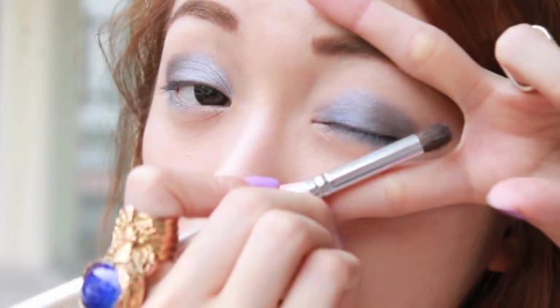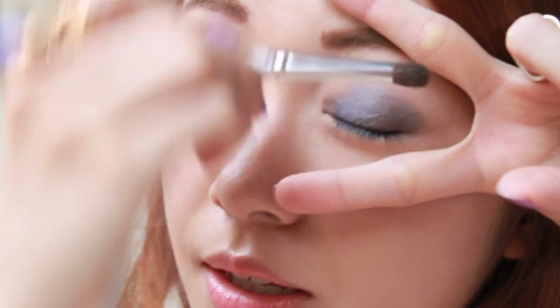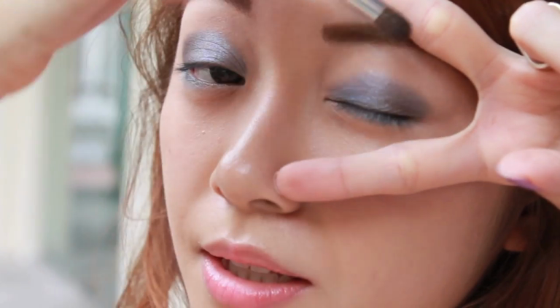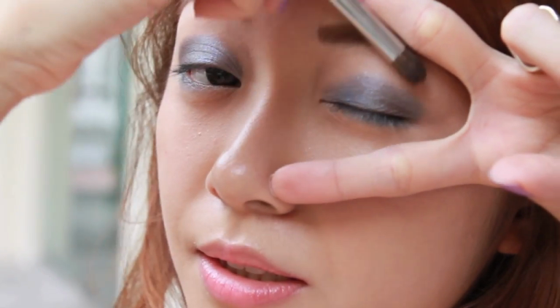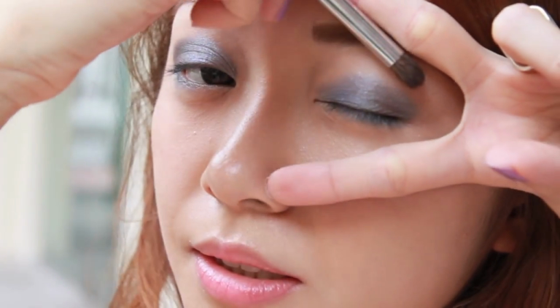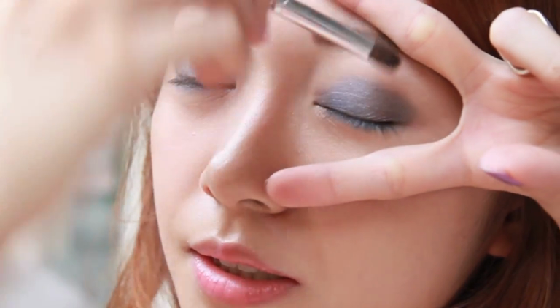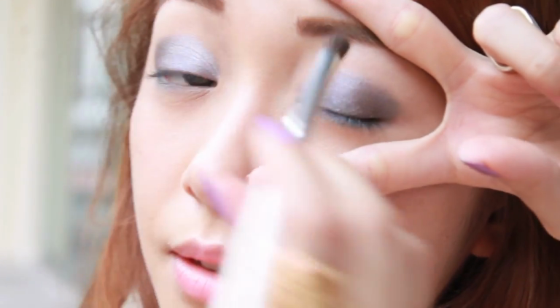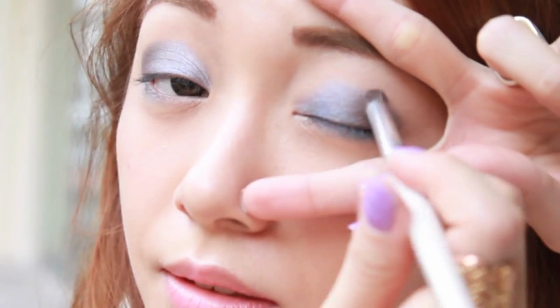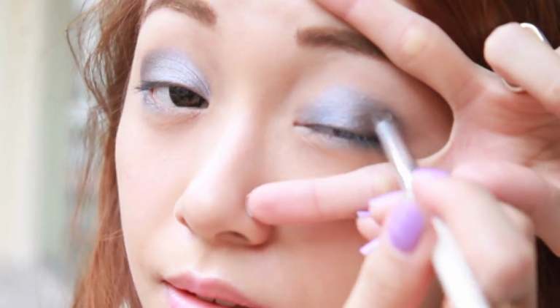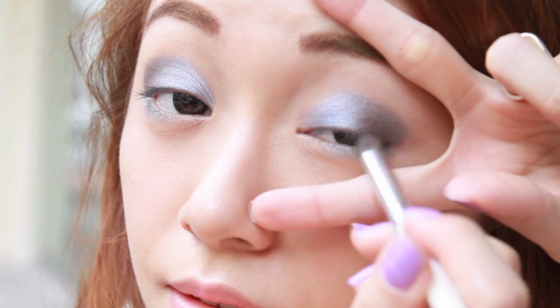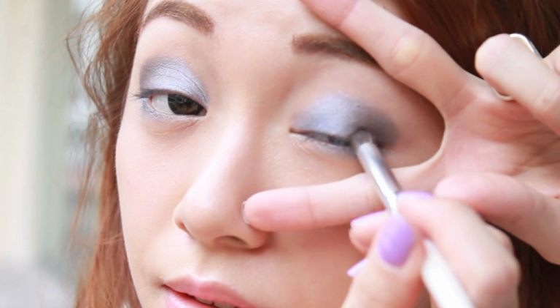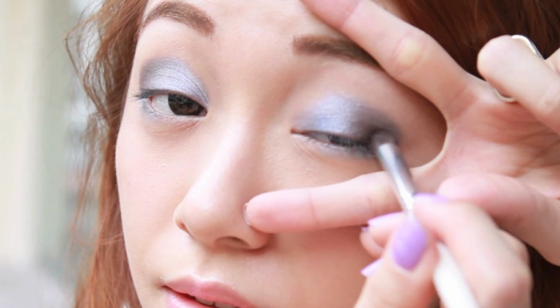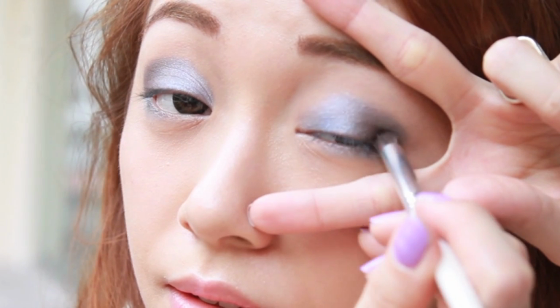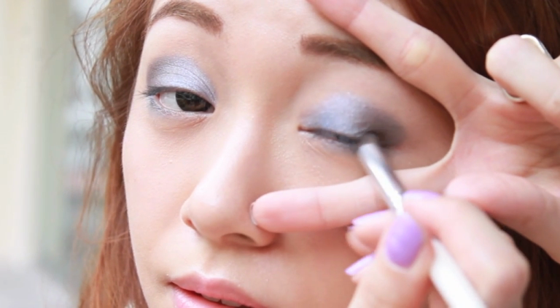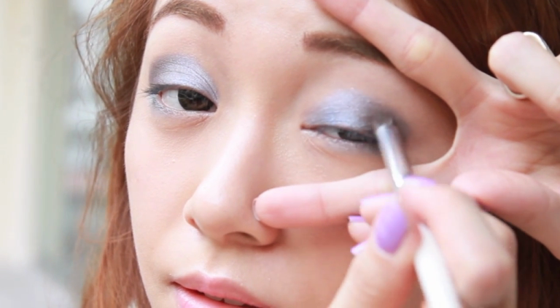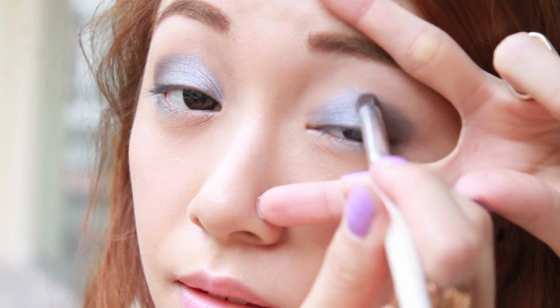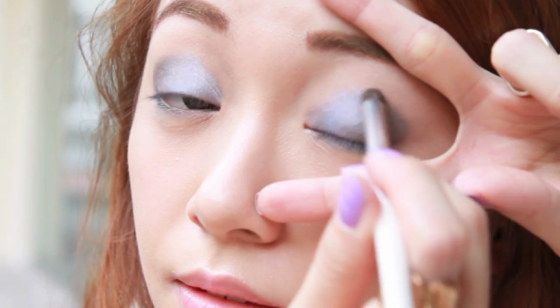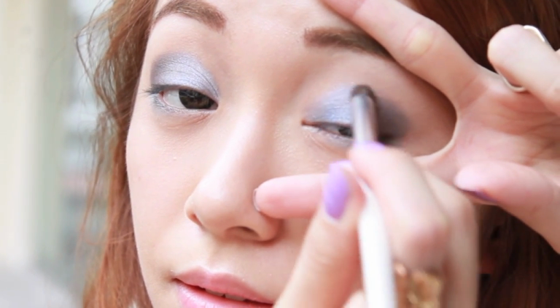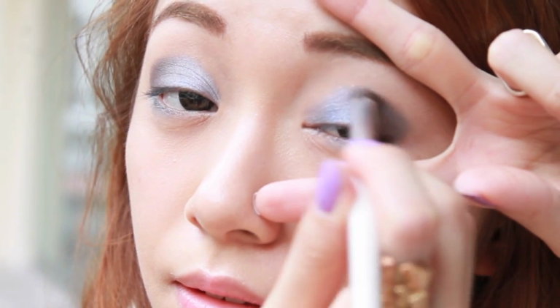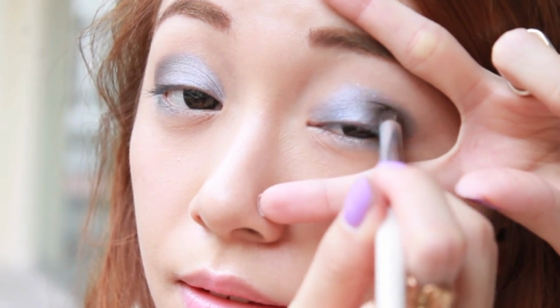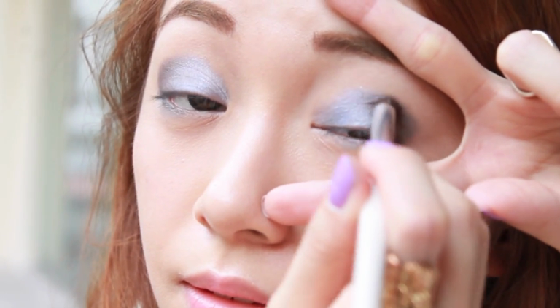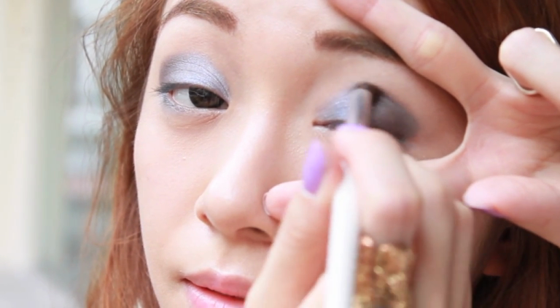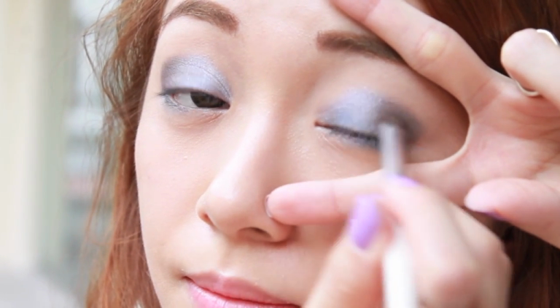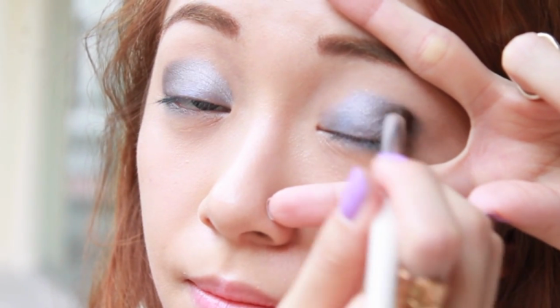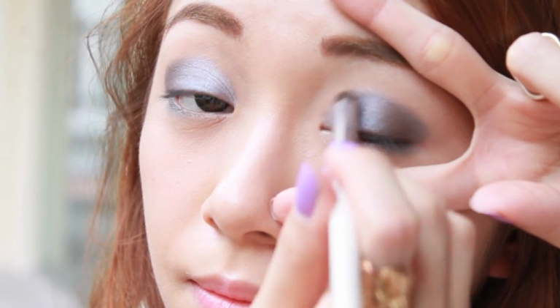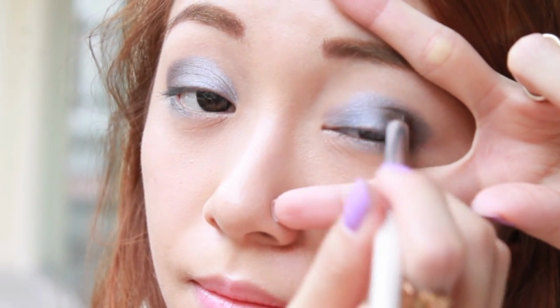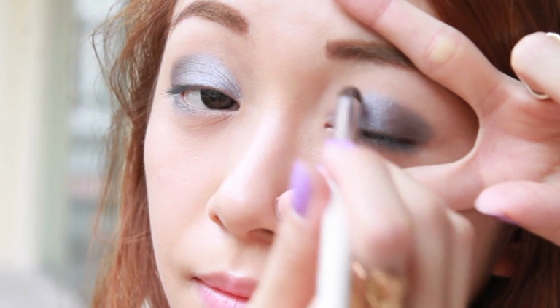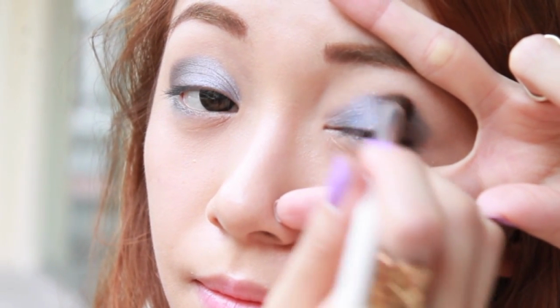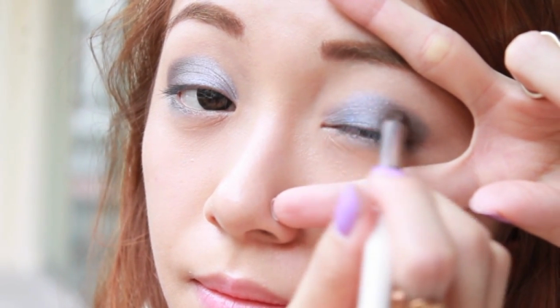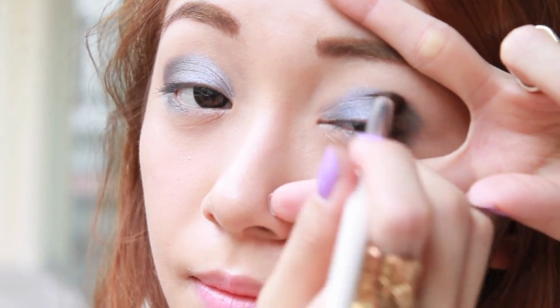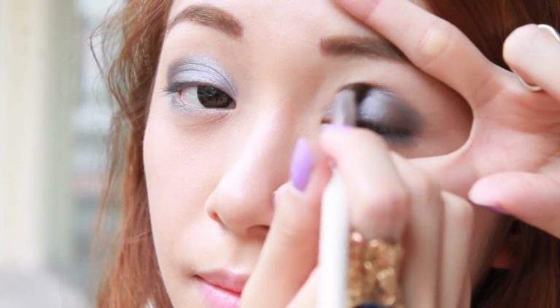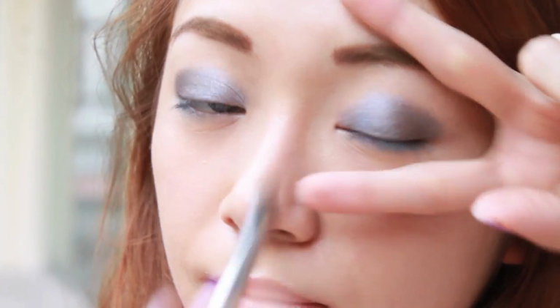If you did not get what I just did, simply place your fingers on your eyes like this — the V is a guide for the shape of your eyeshadow.